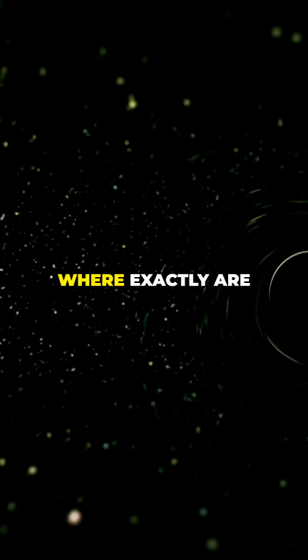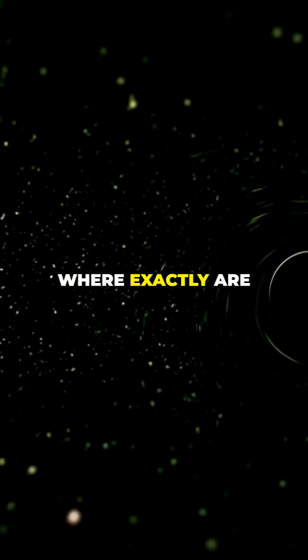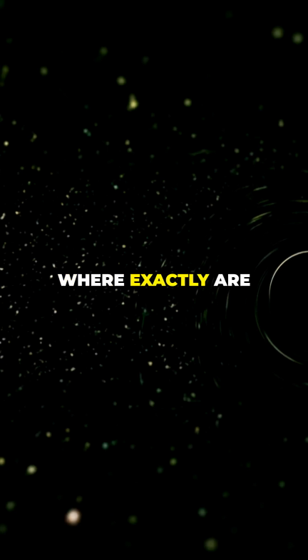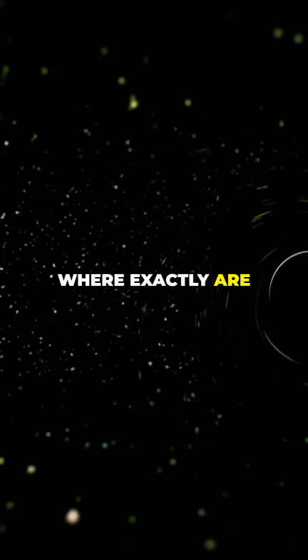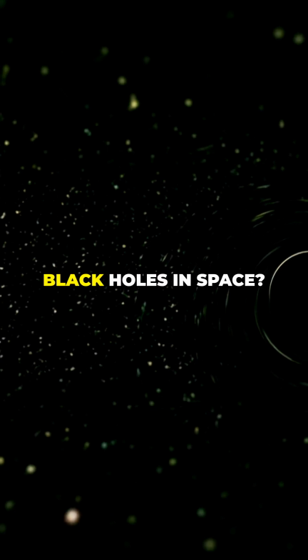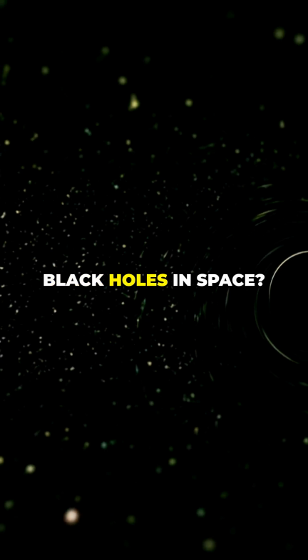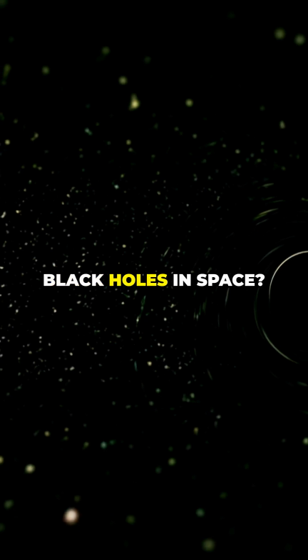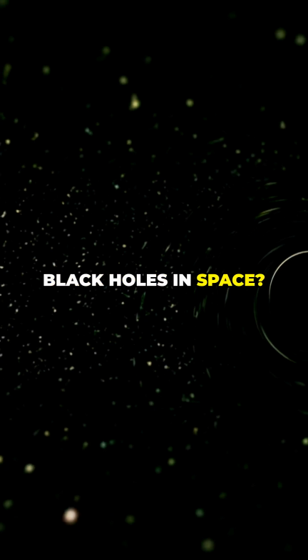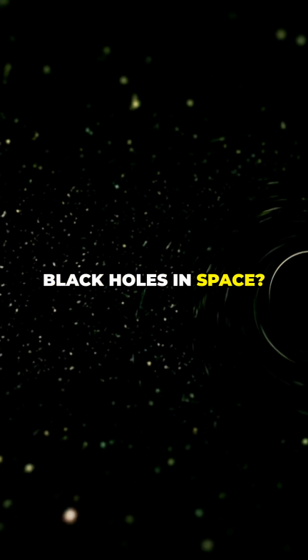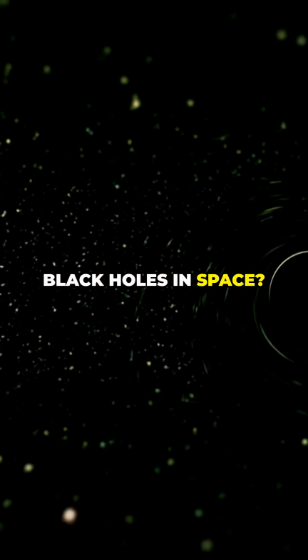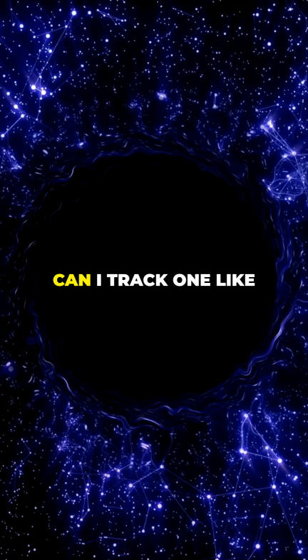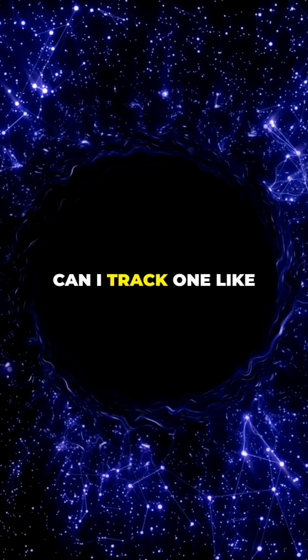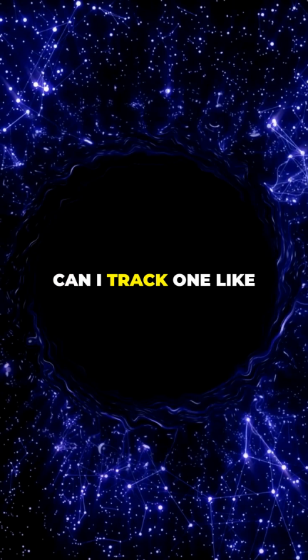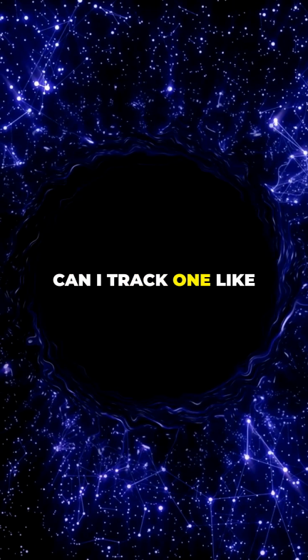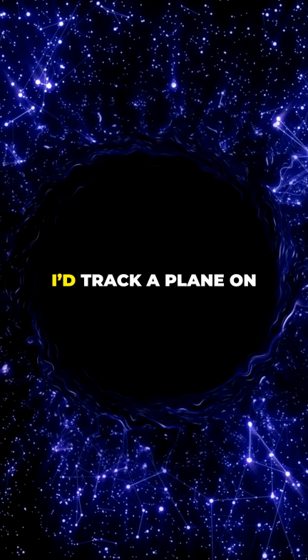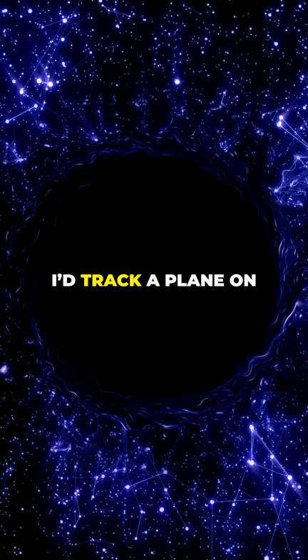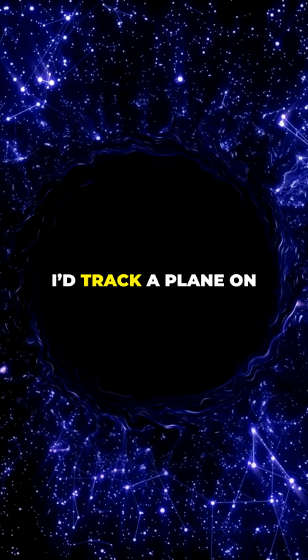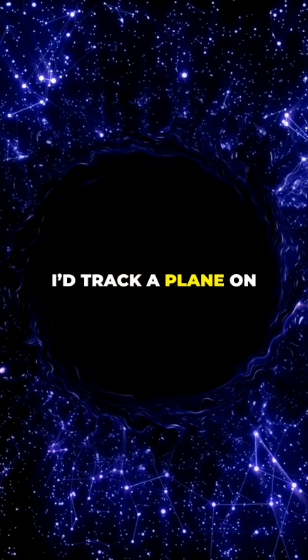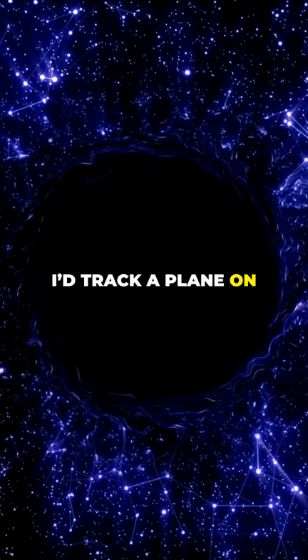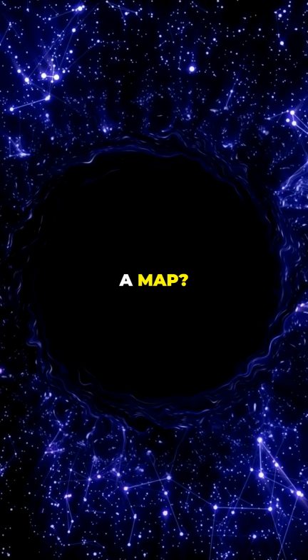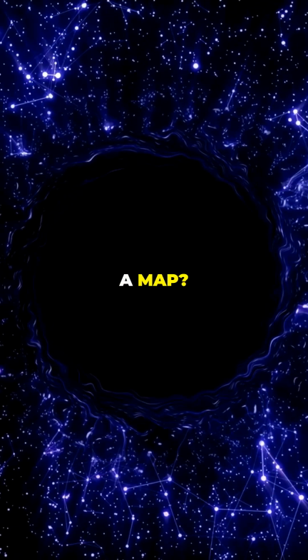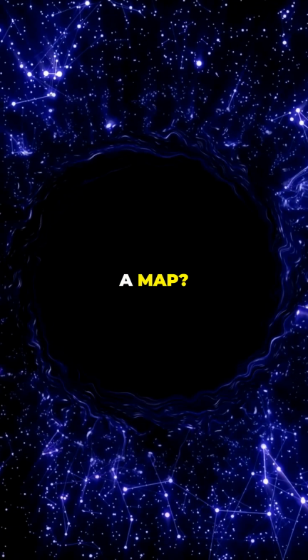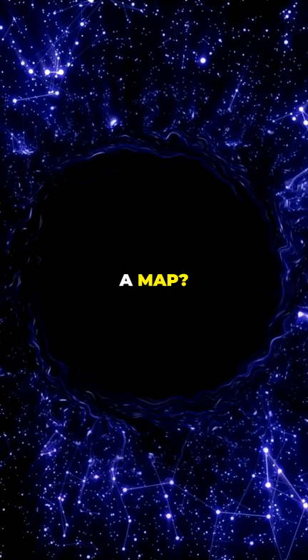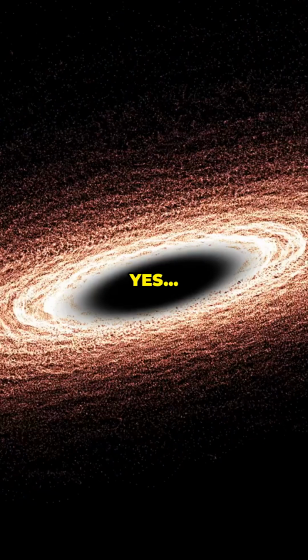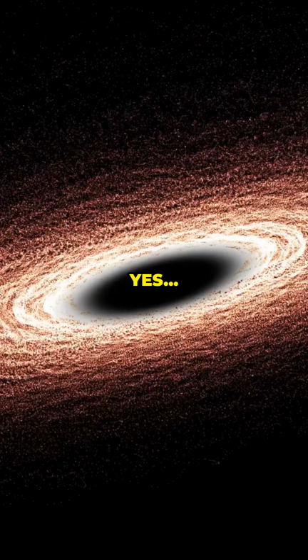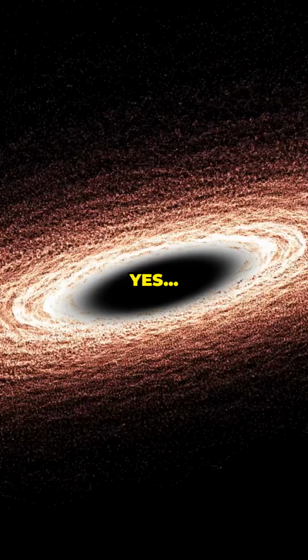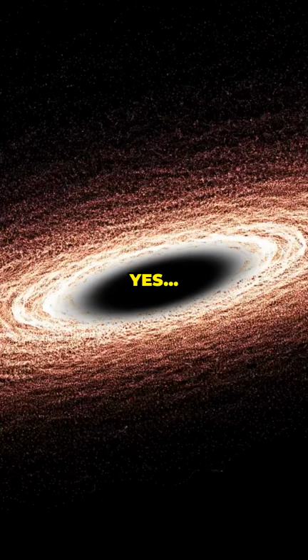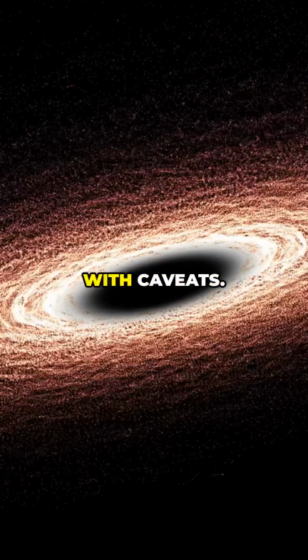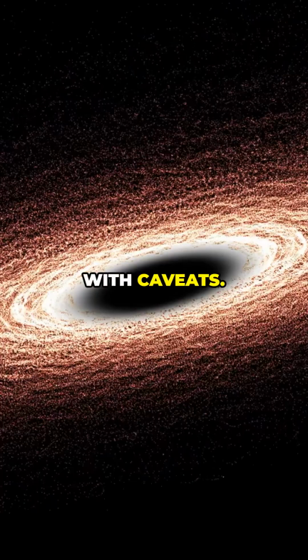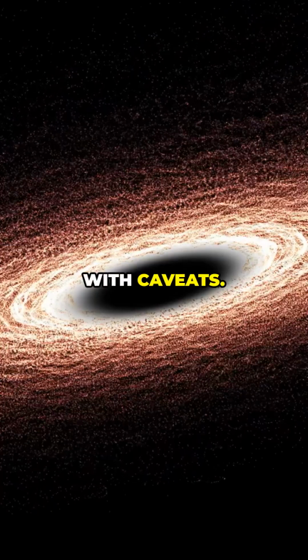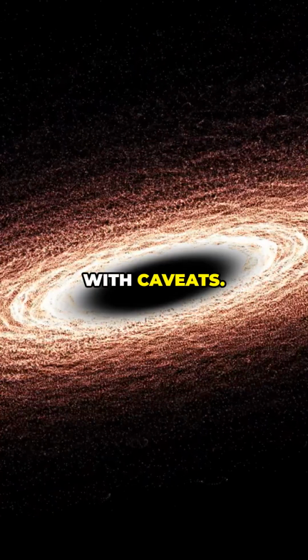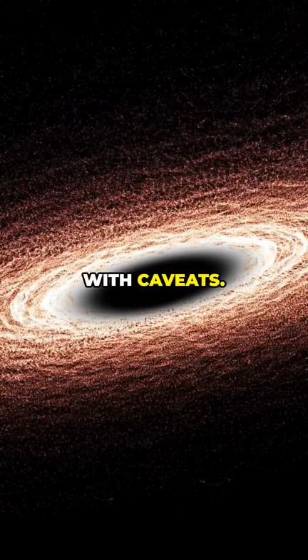Where exactly are black holes in space? Can I track one like I'd track a plane on a map? Yes — with caveats.